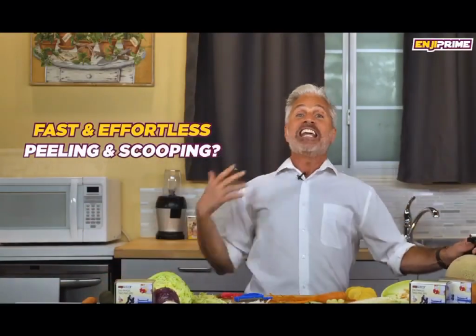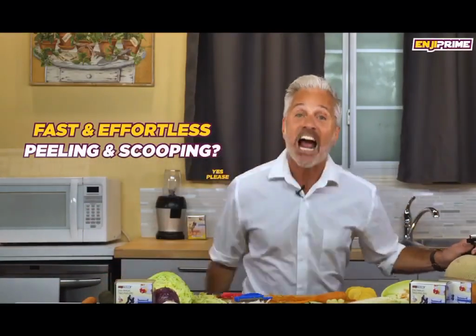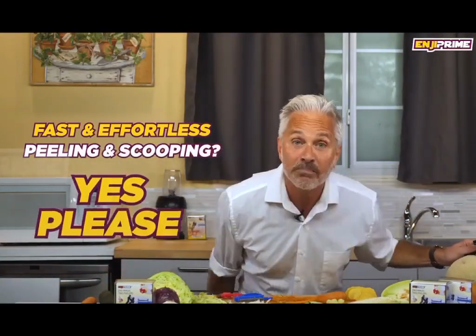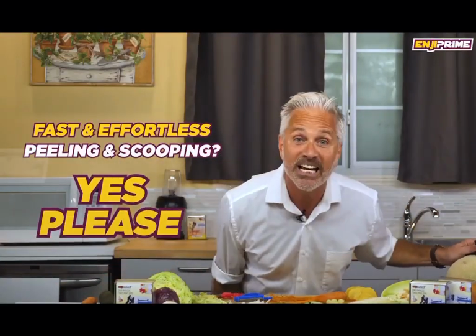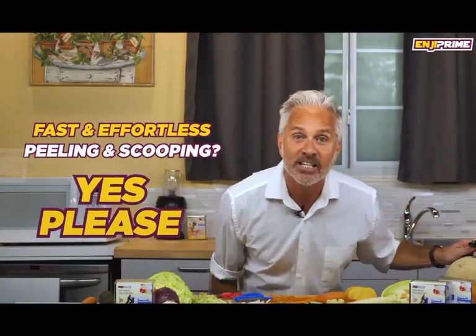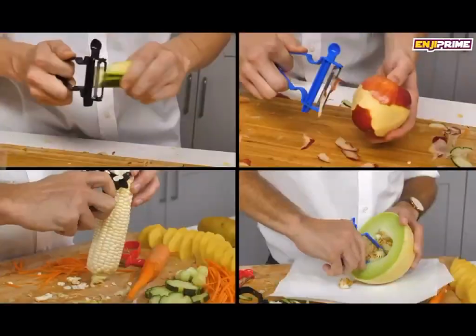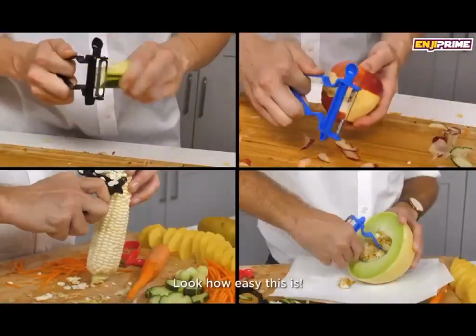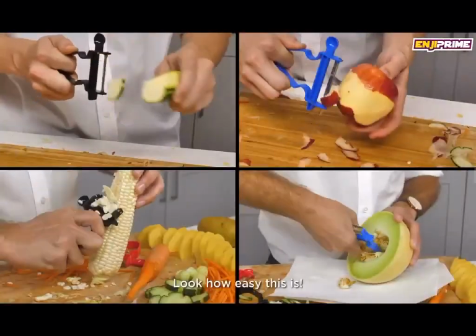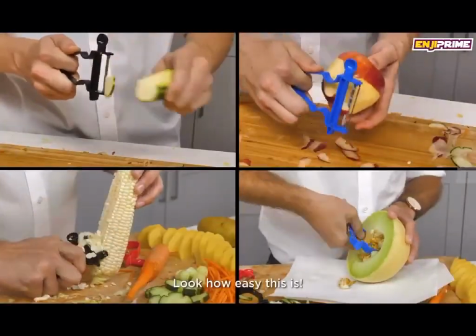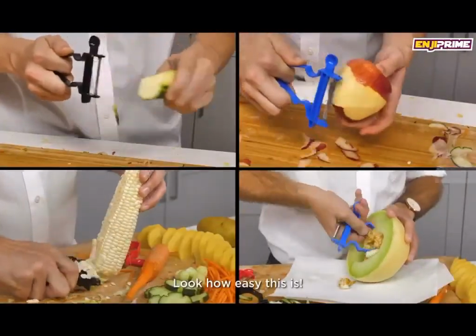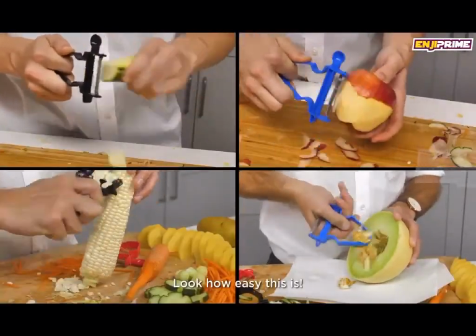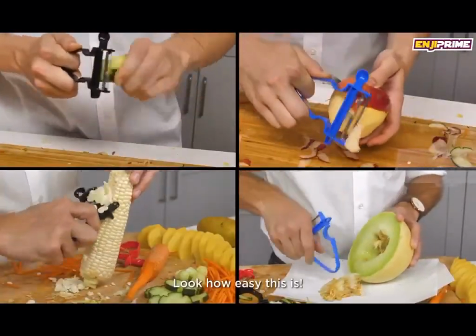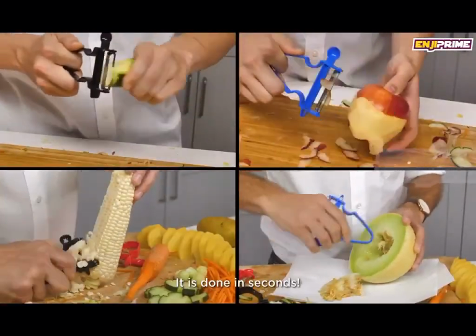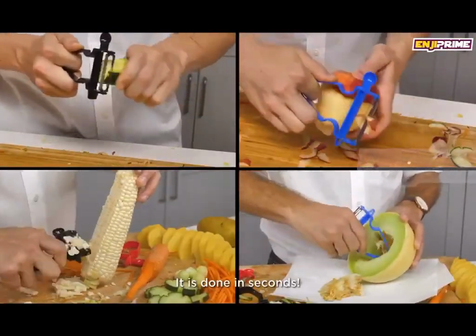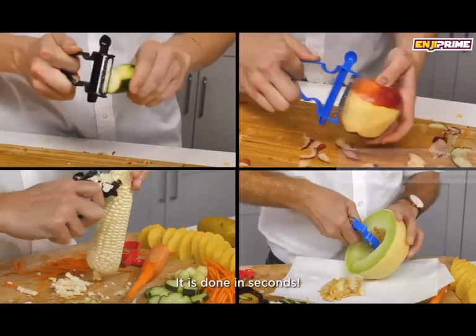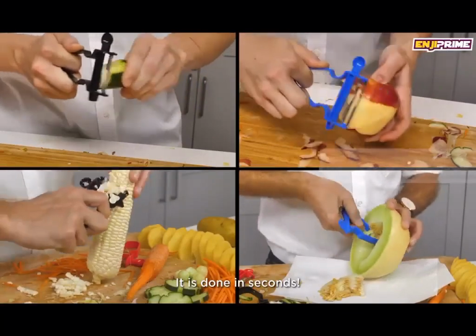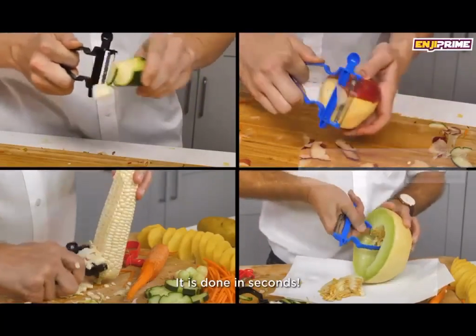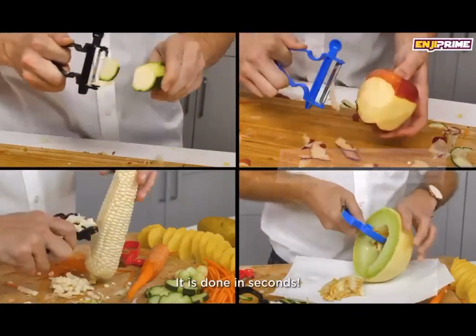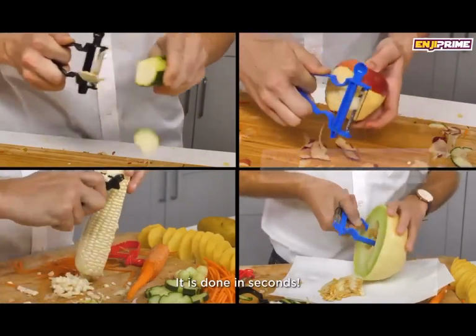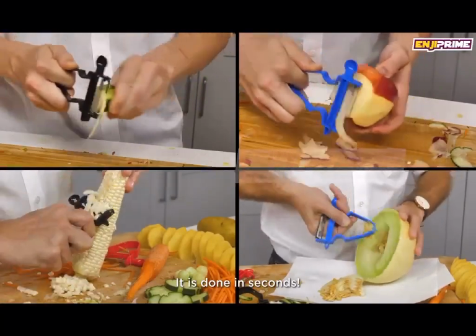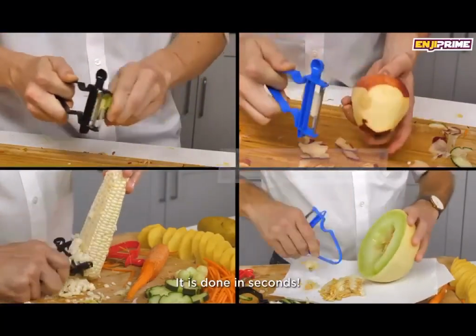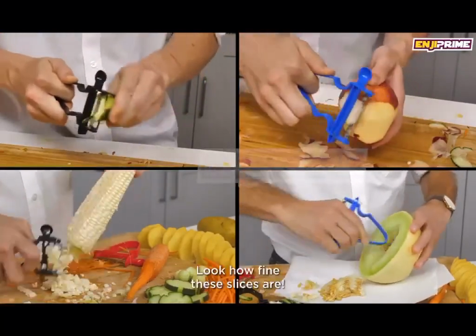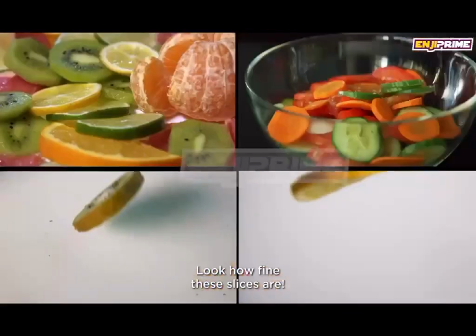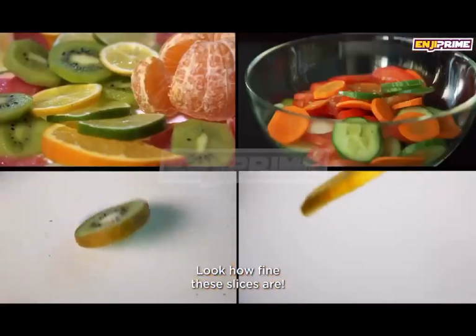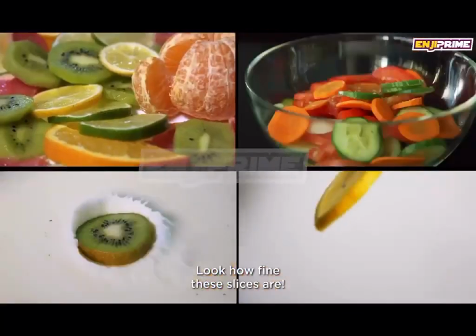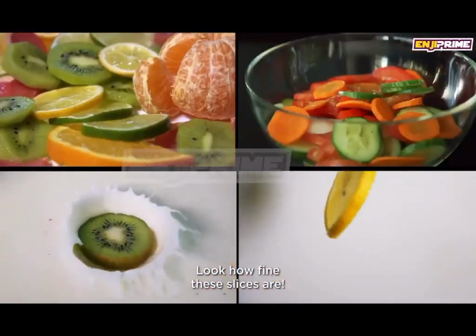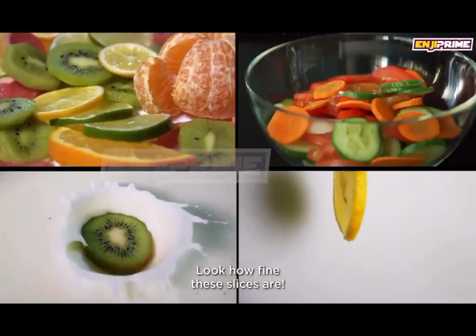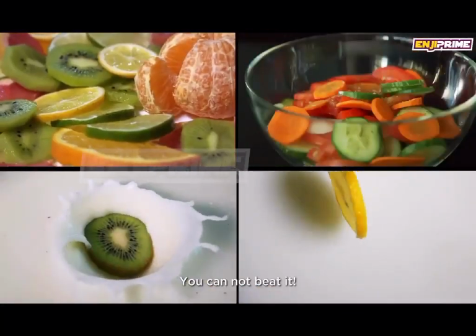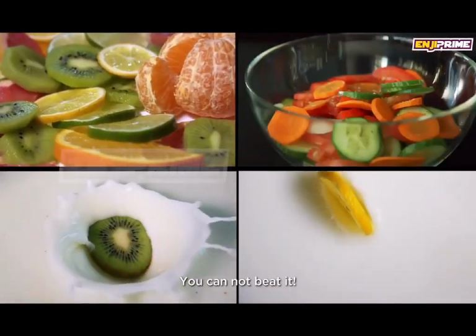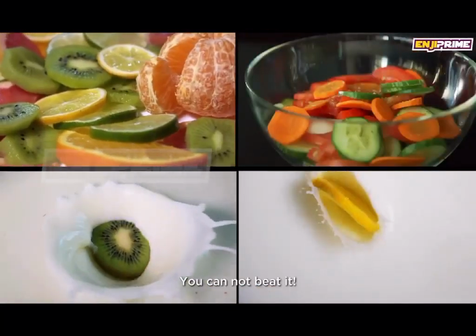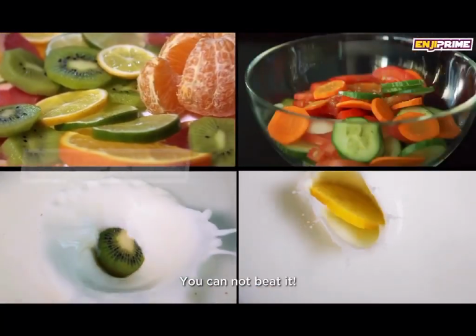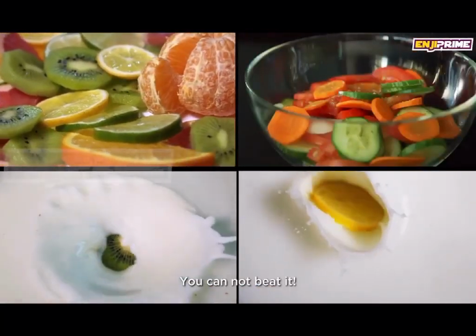Yes, please. Look how easy this is. It is done in seconds. Look how fine these slices are. You cannot beat it.